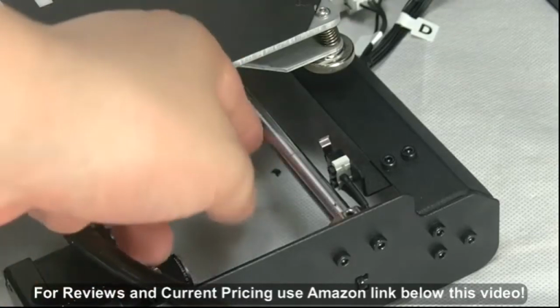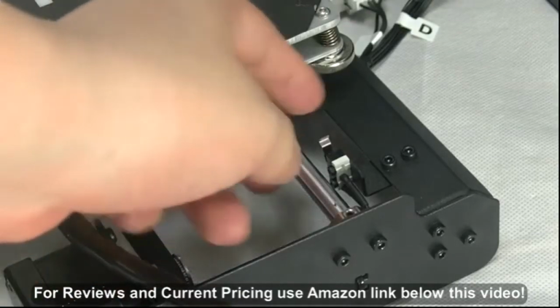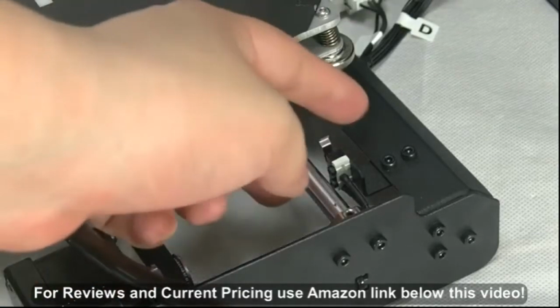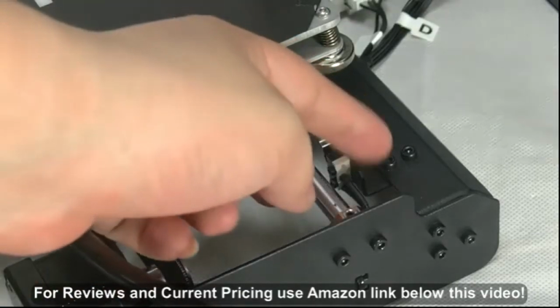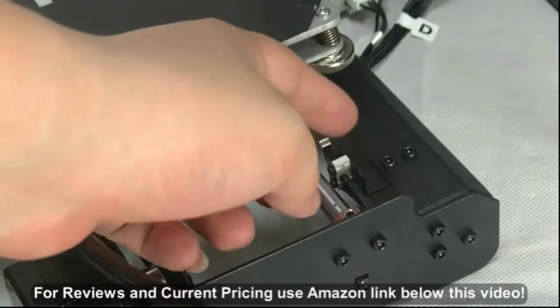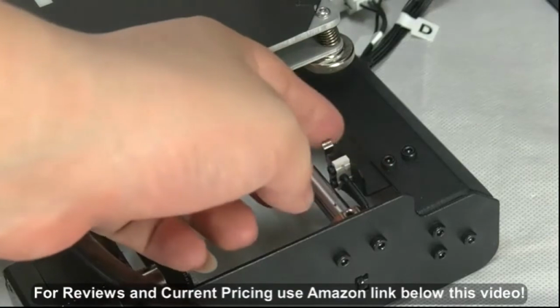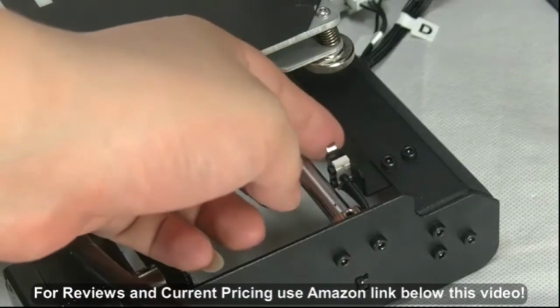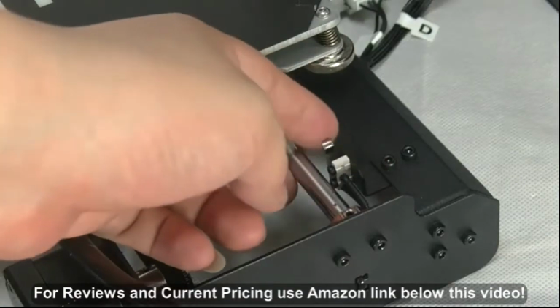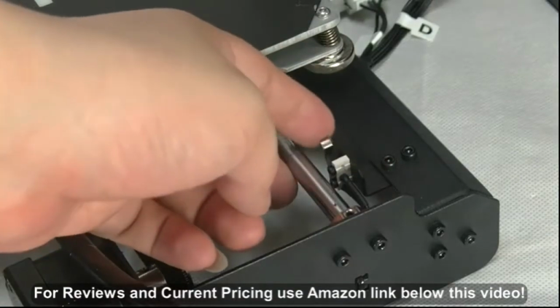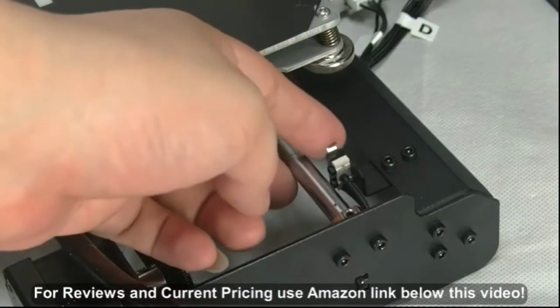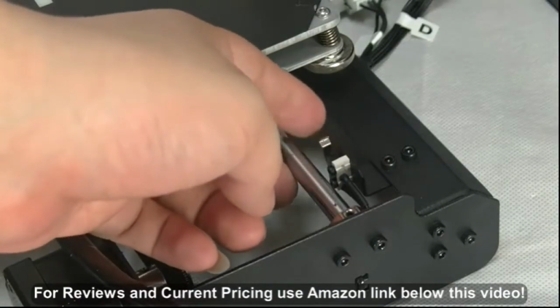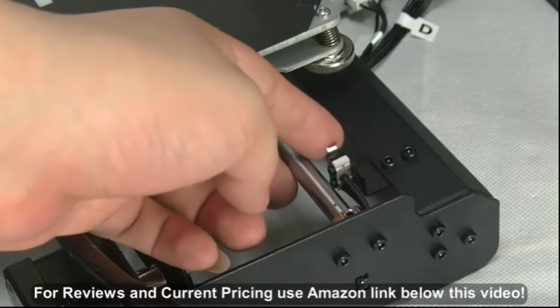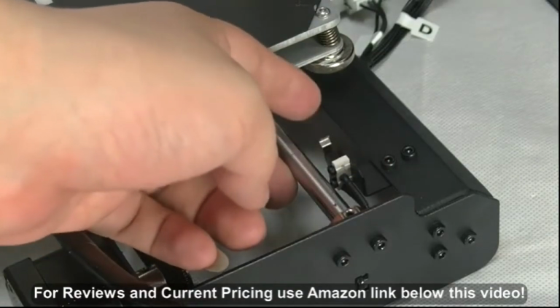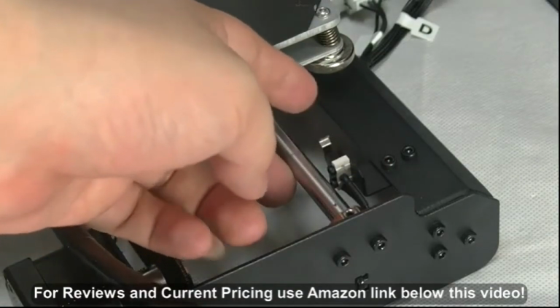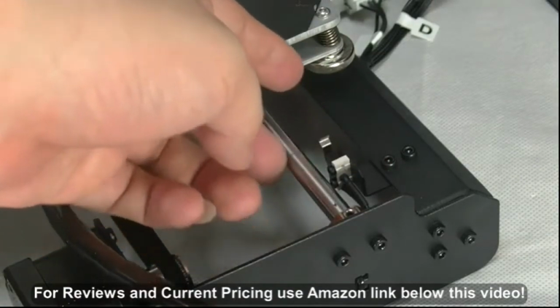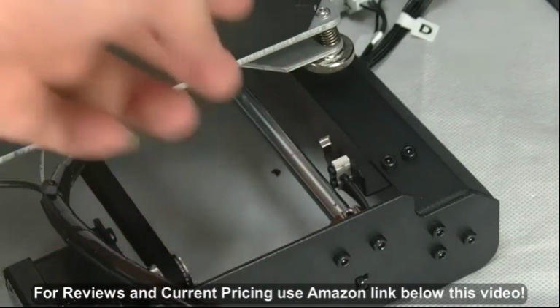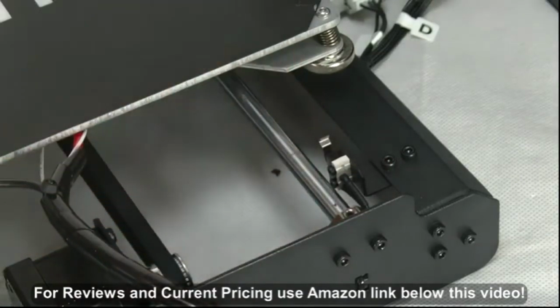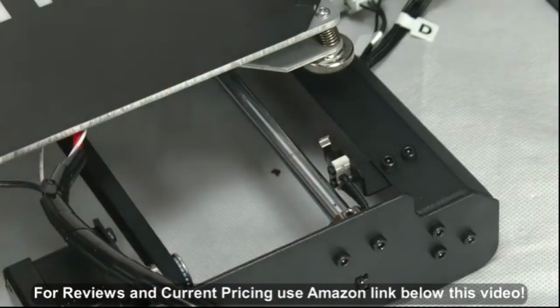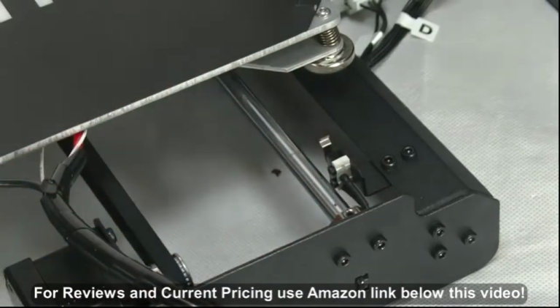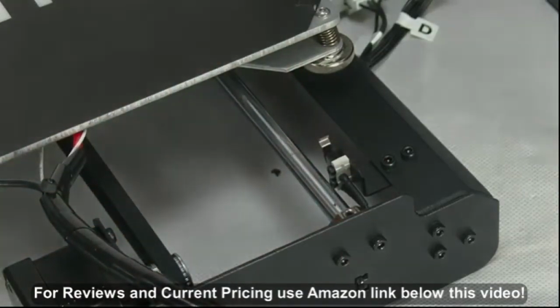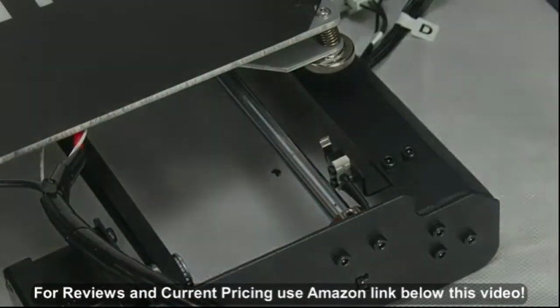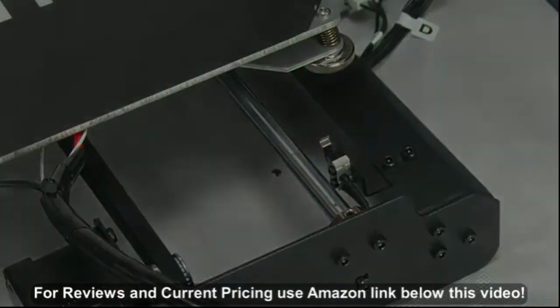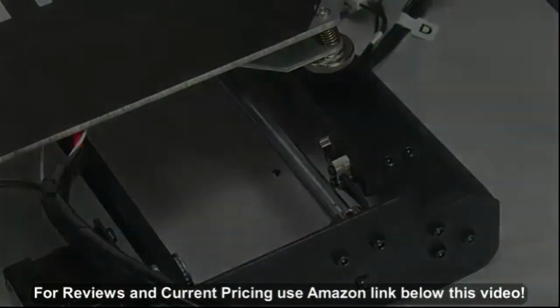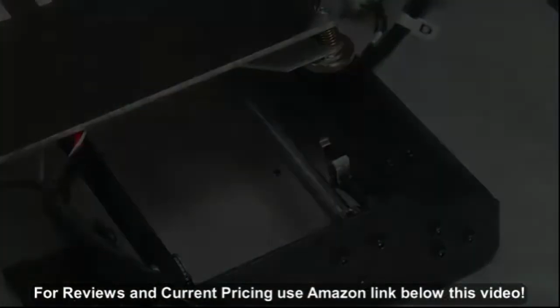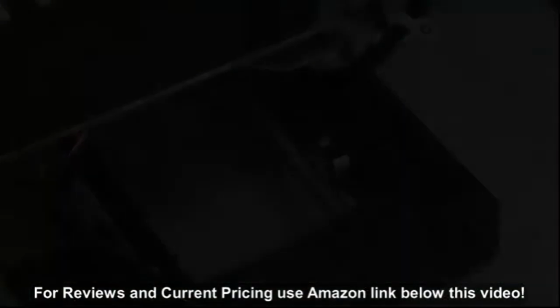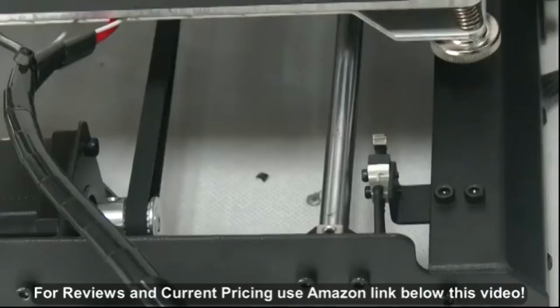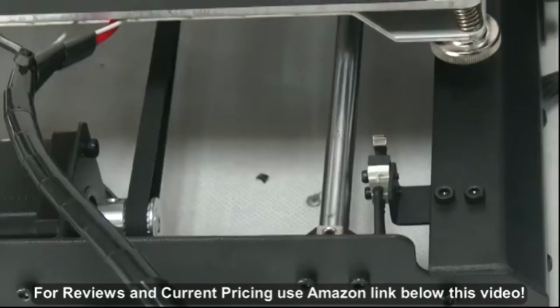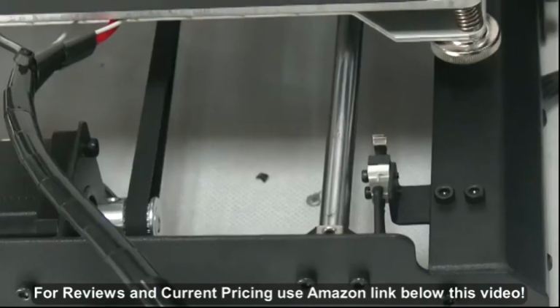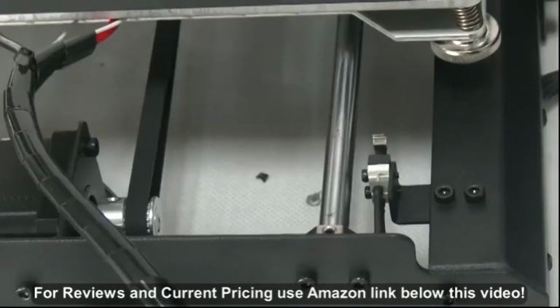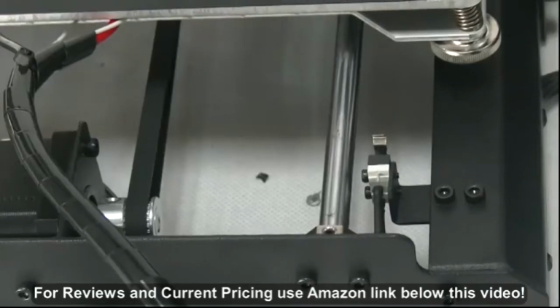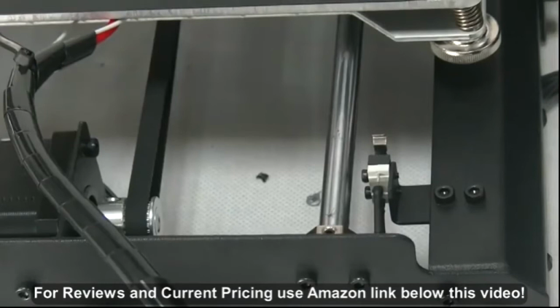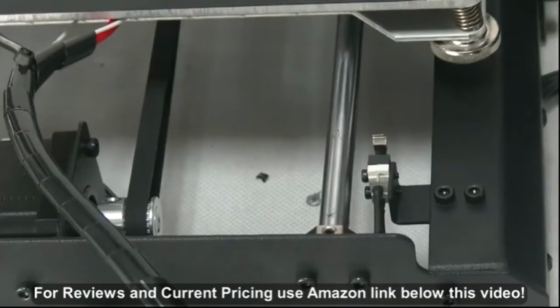Check all 3 end stops, which are placed at the home position. Tighten the screw if required.